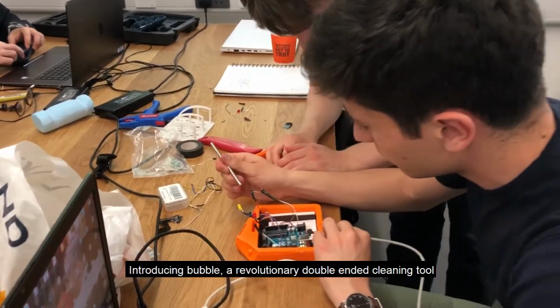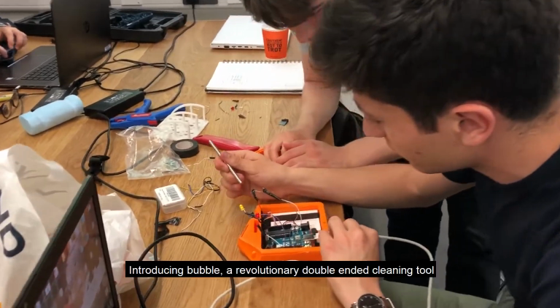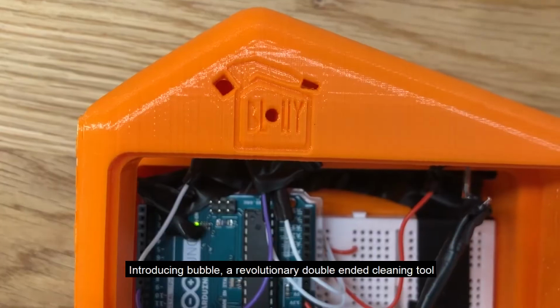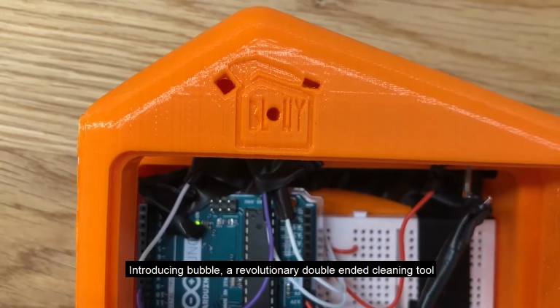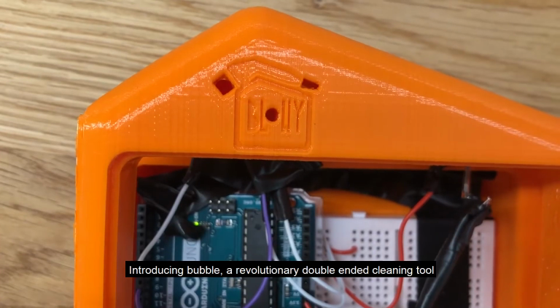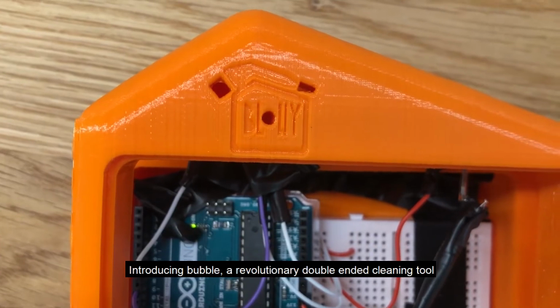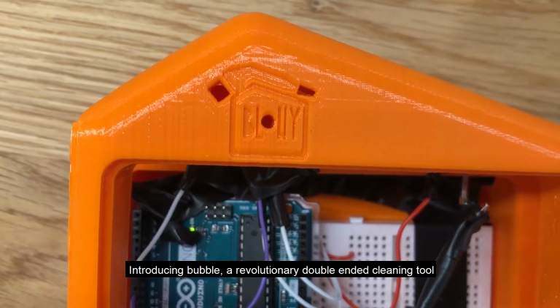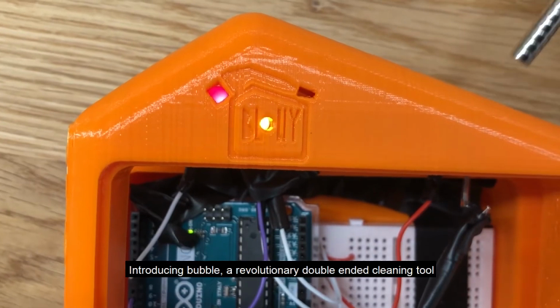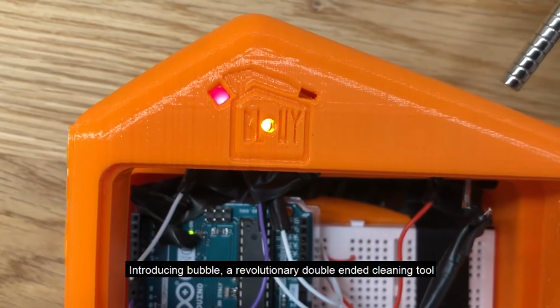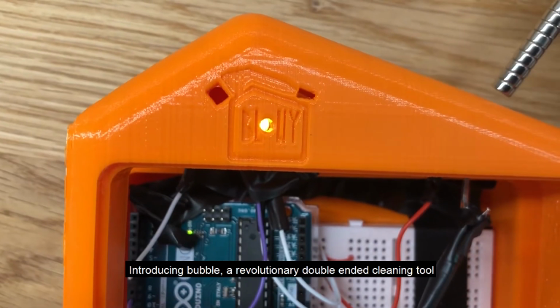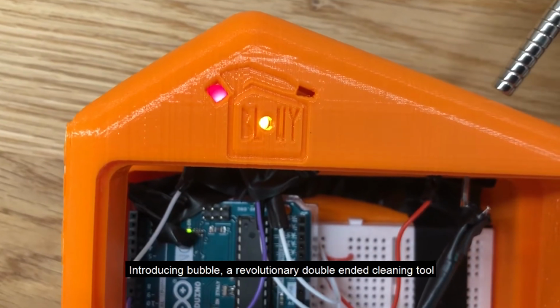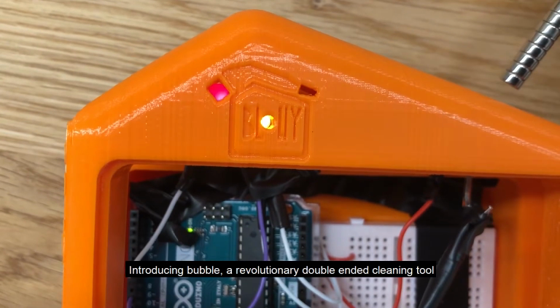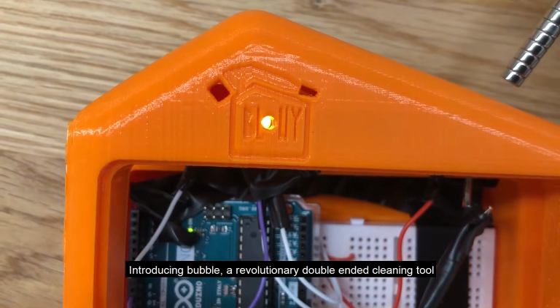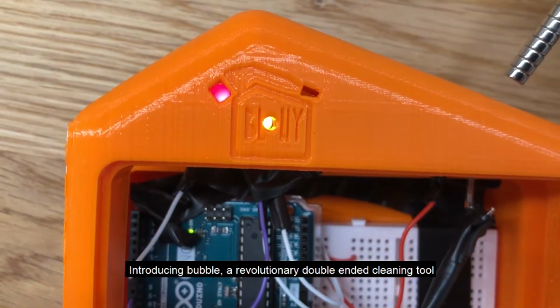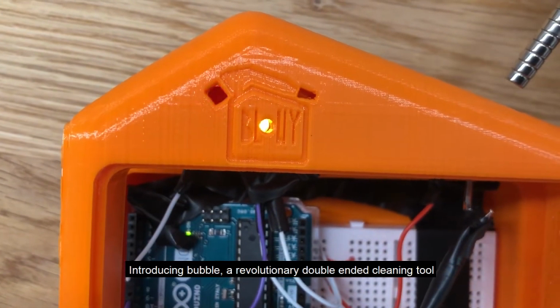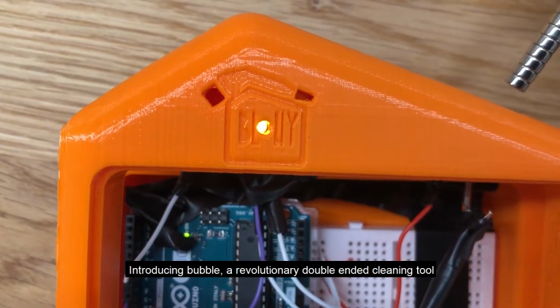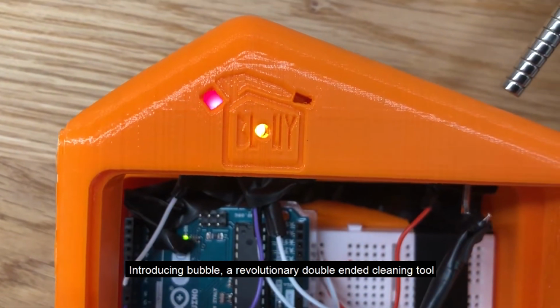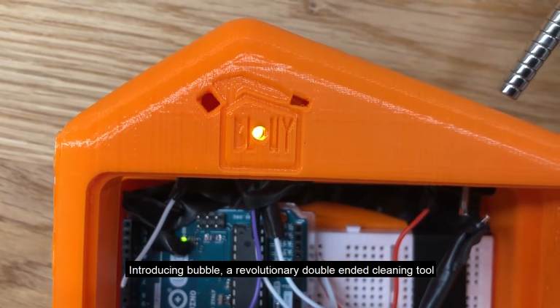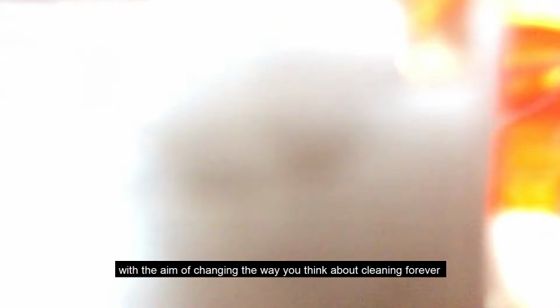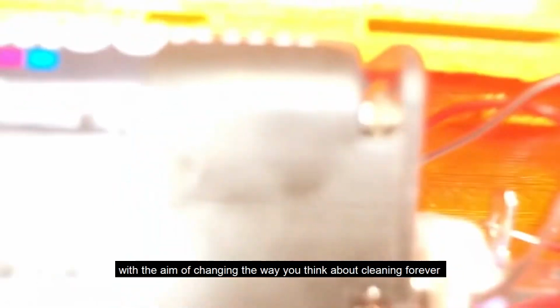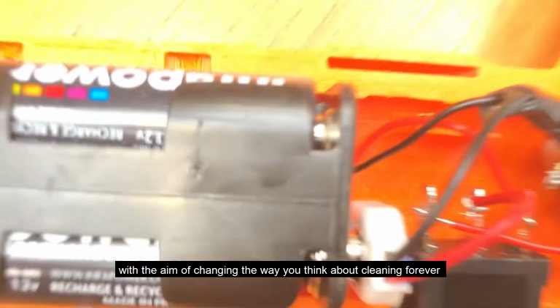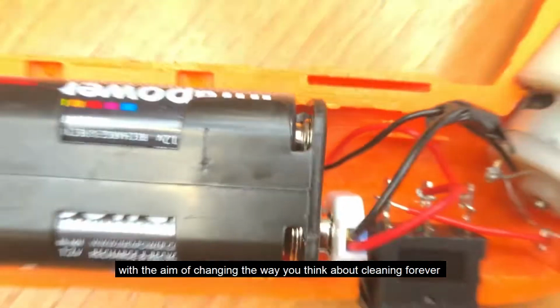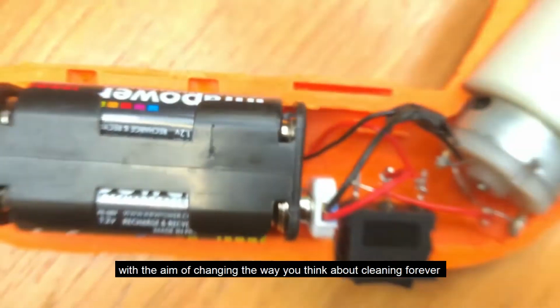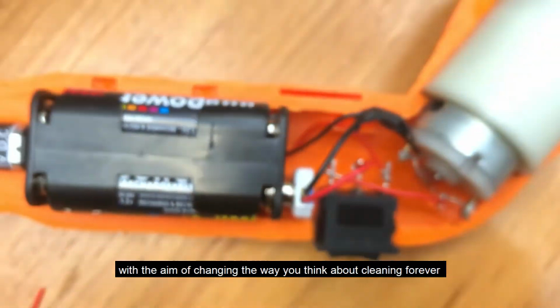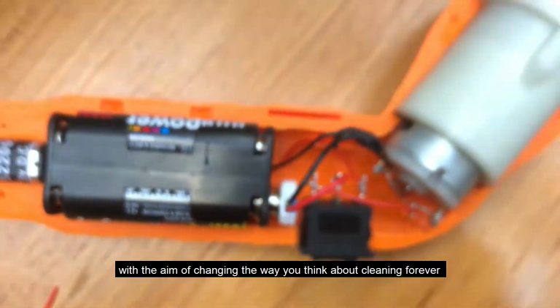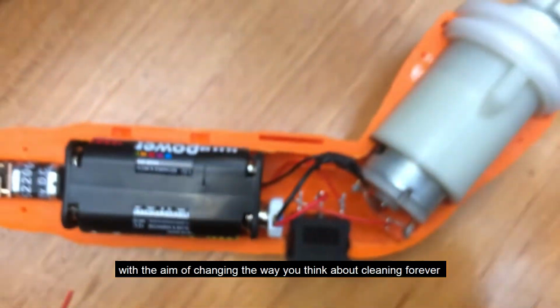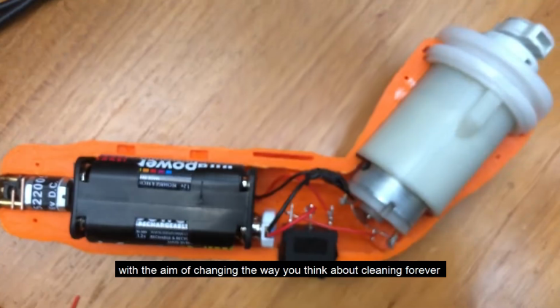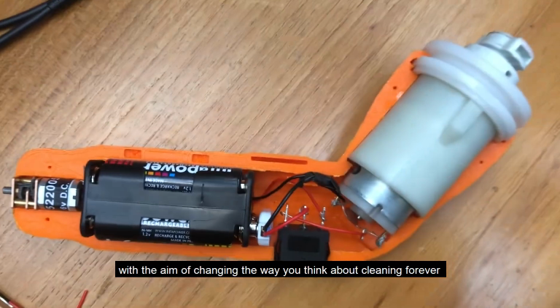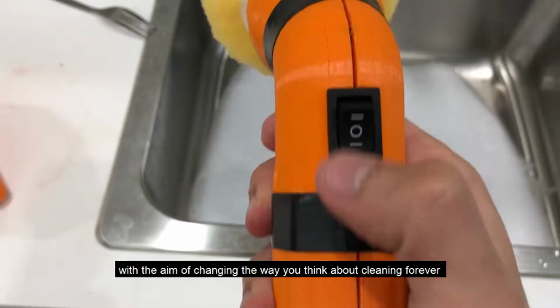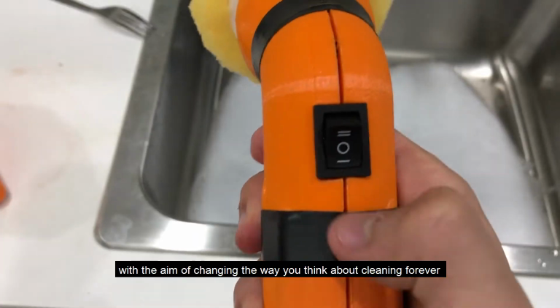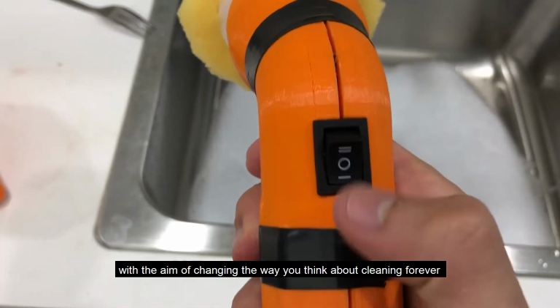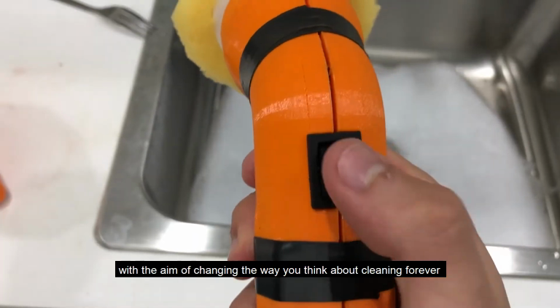Introducing Bubble — a revolutionary double-ended cleaning tool with the aim of changing the way you think about cleaning forever.